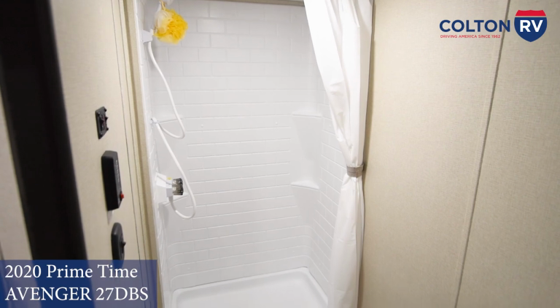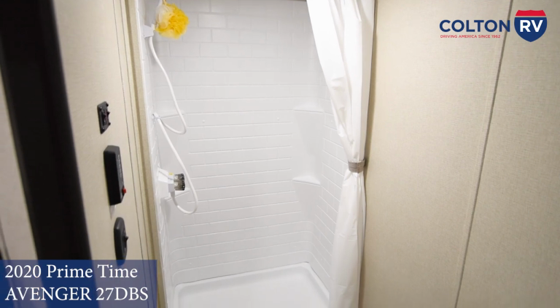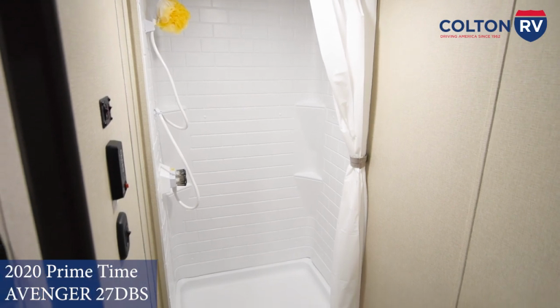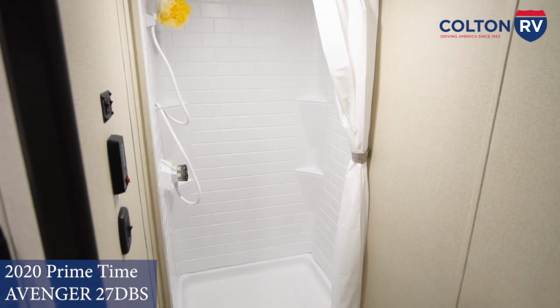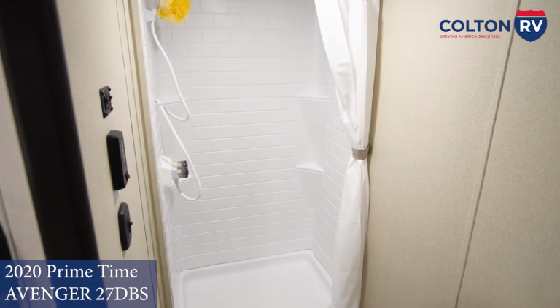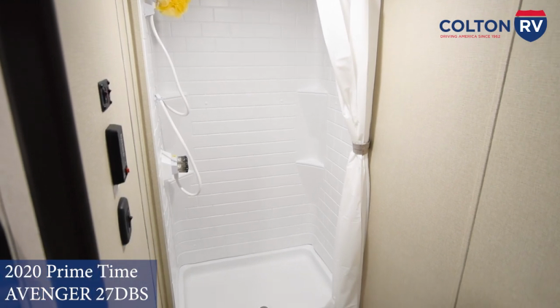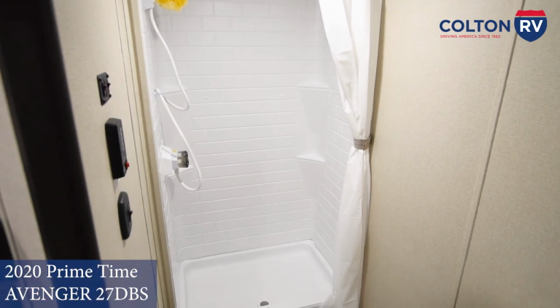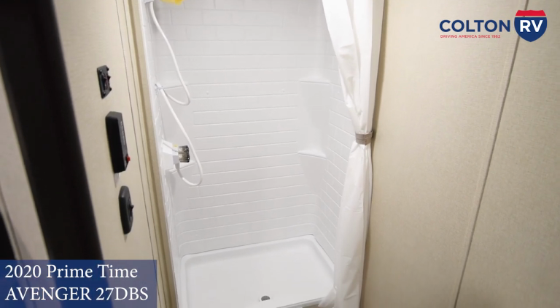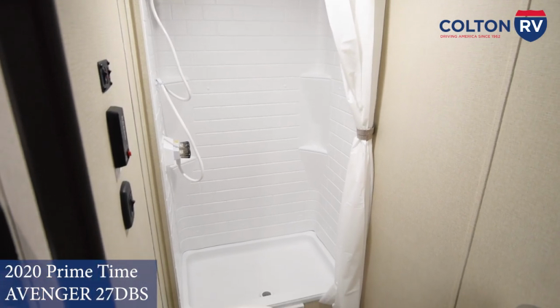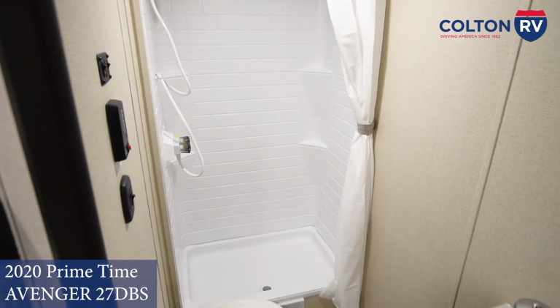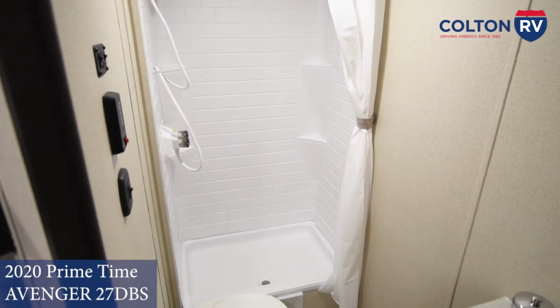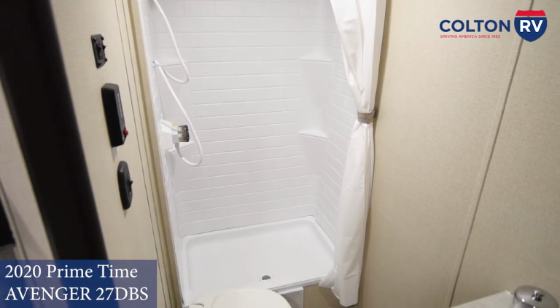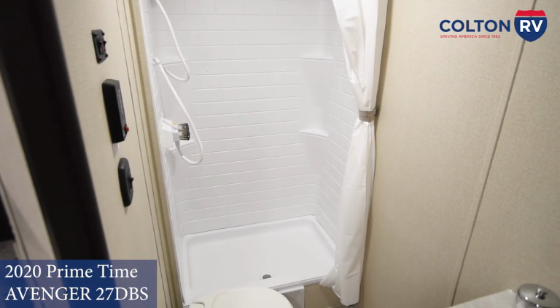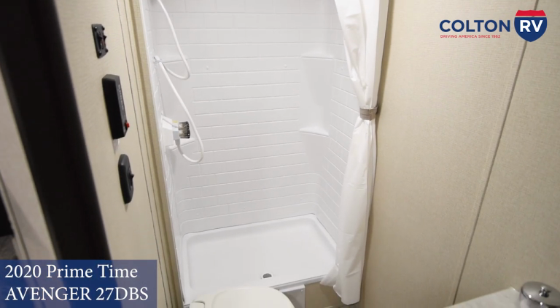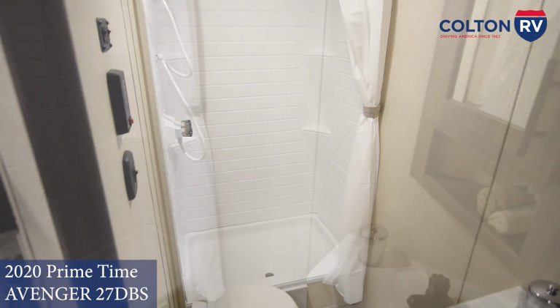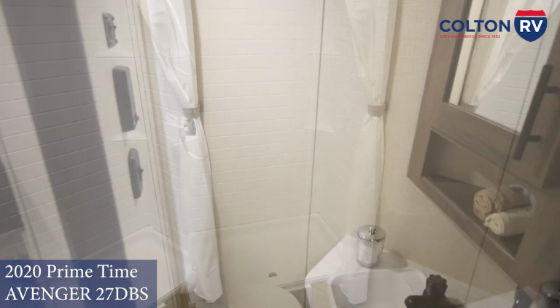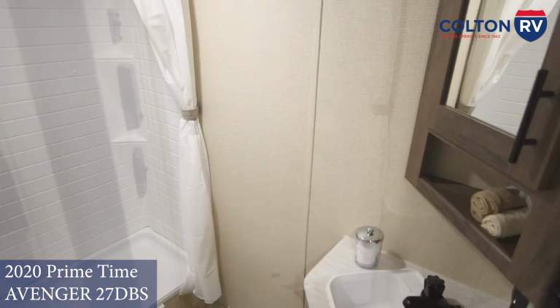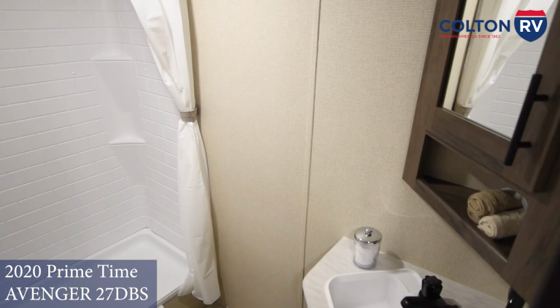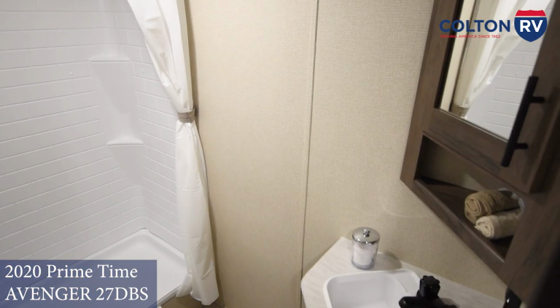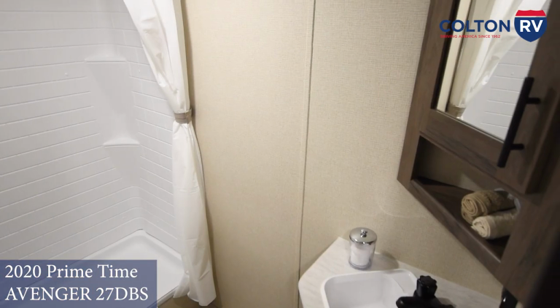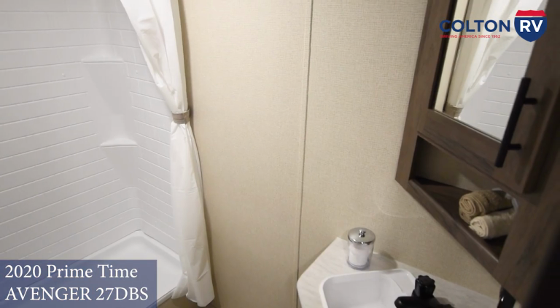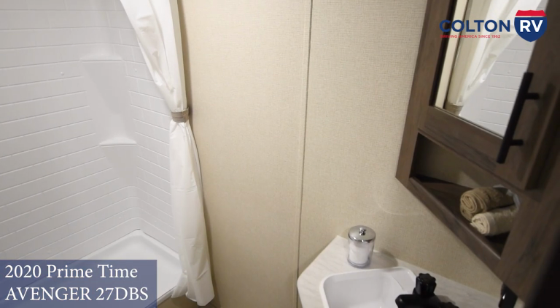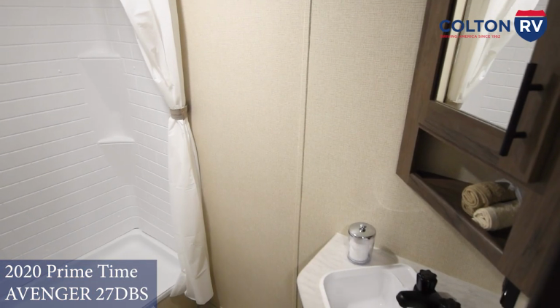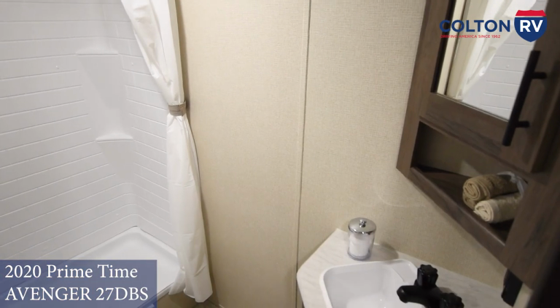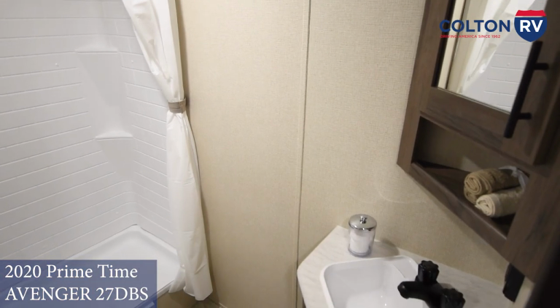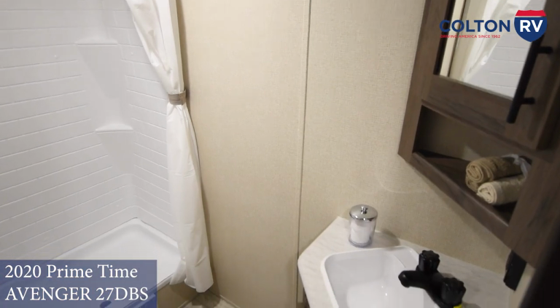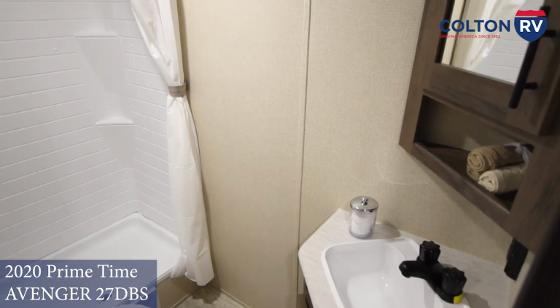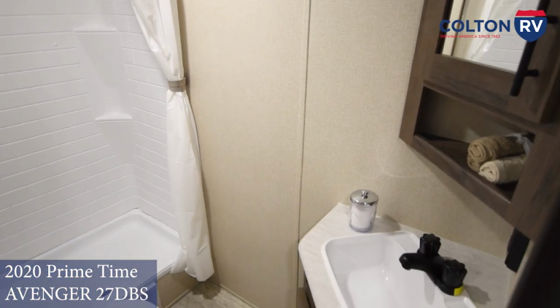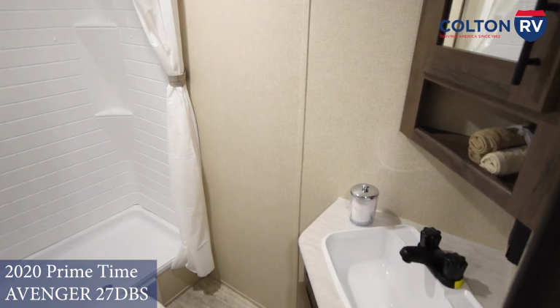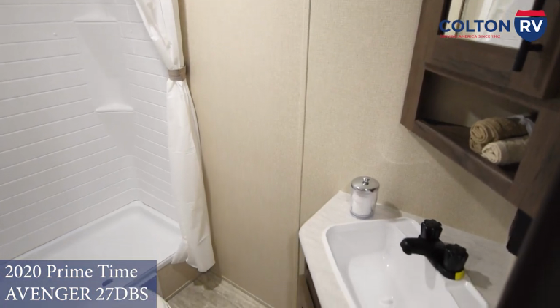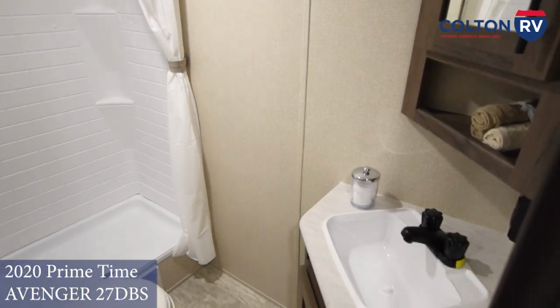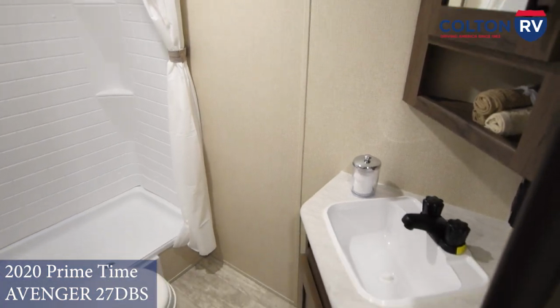Go ahead and take a look in the bathroom — full fiberglass shower and plastic toilet.